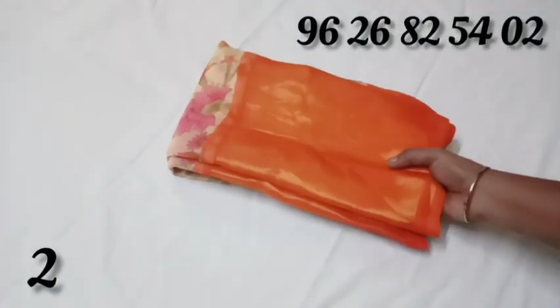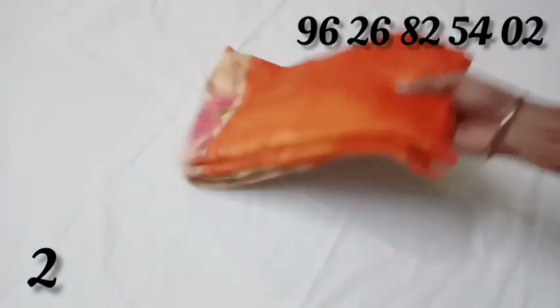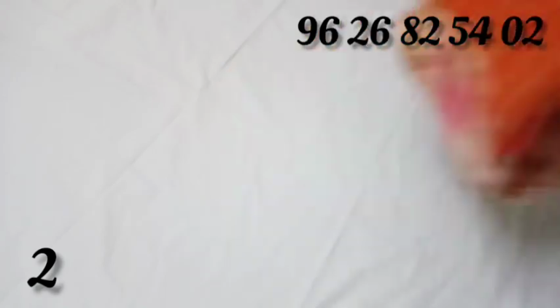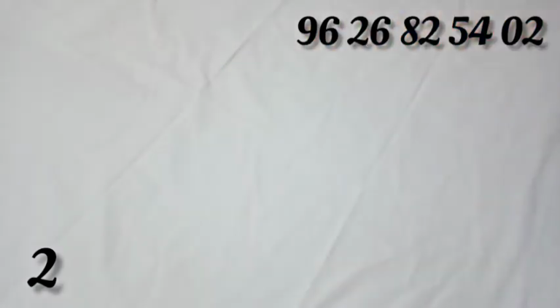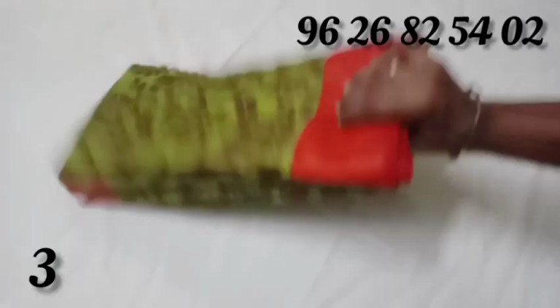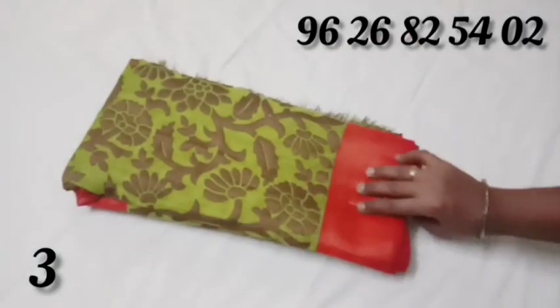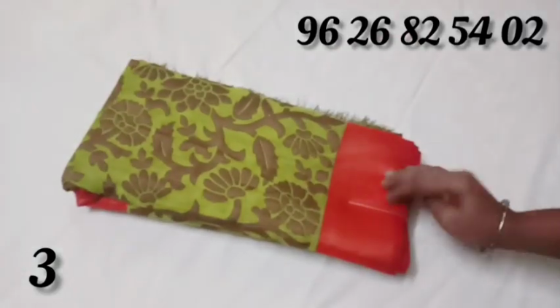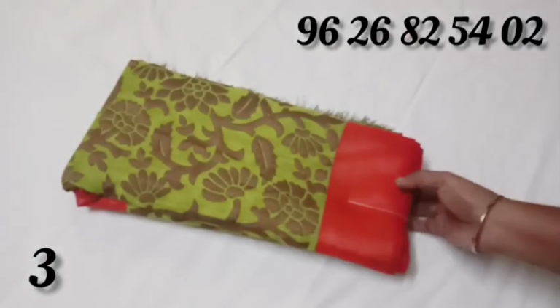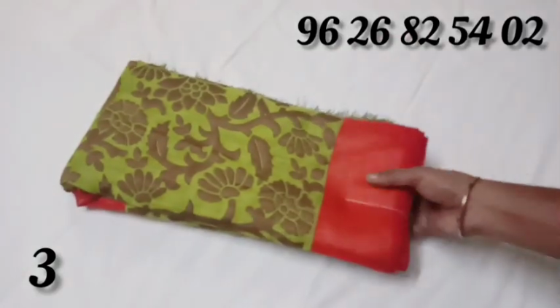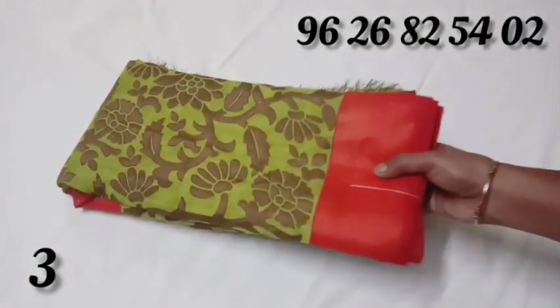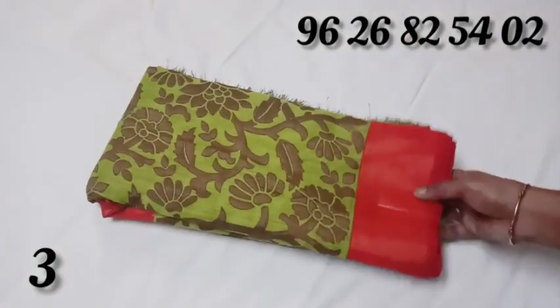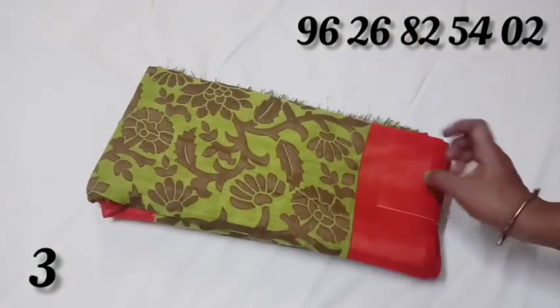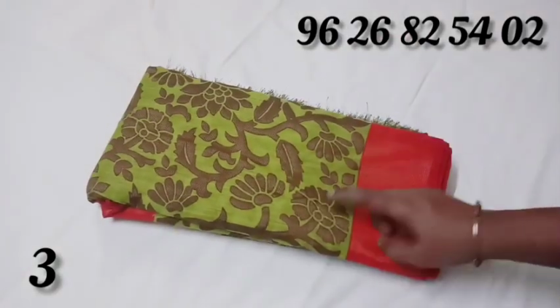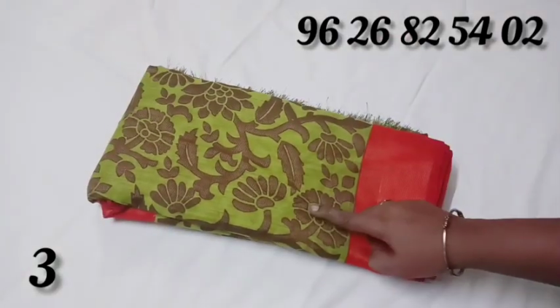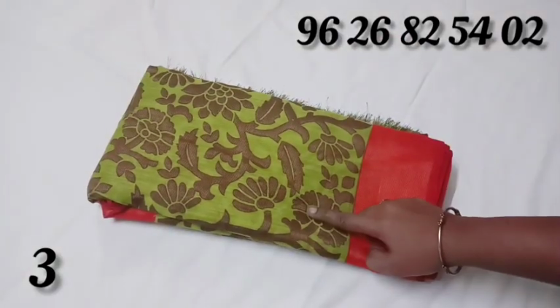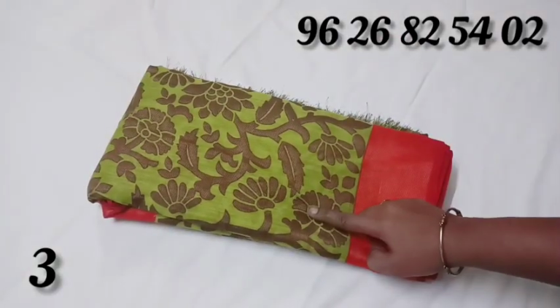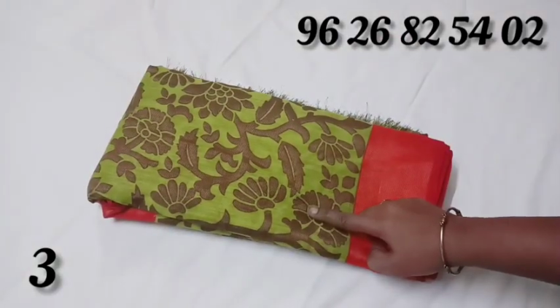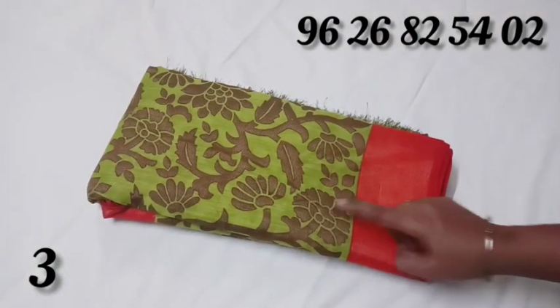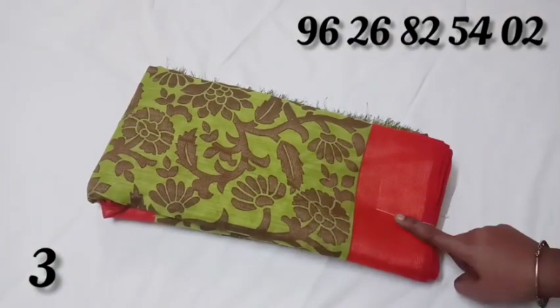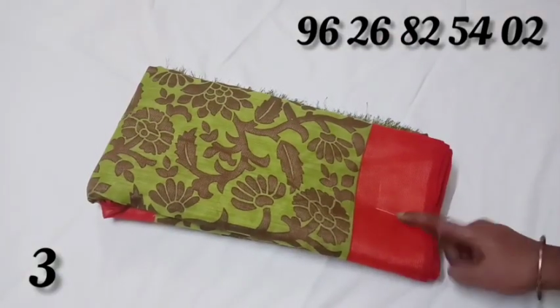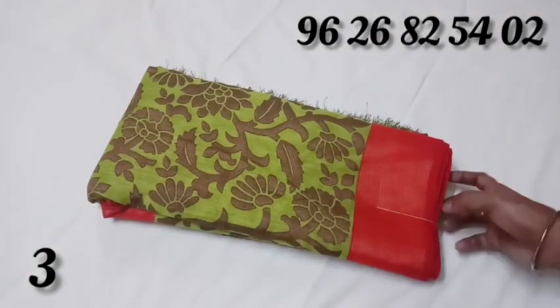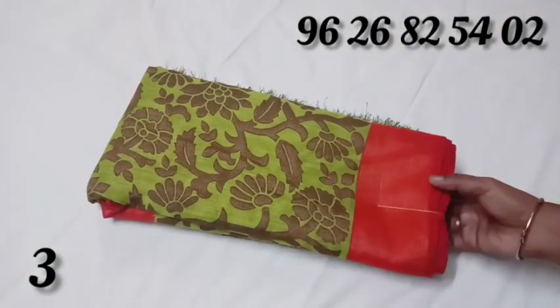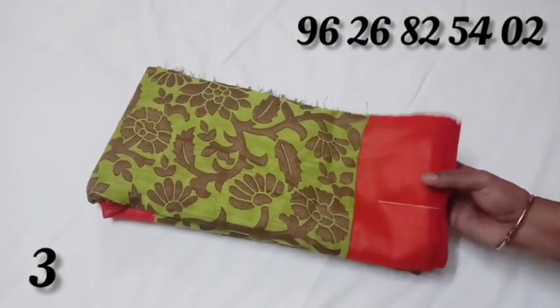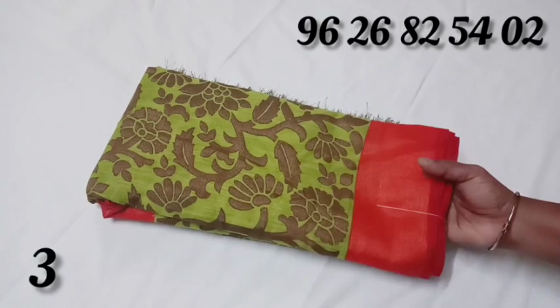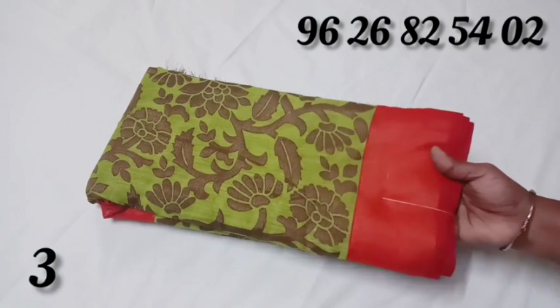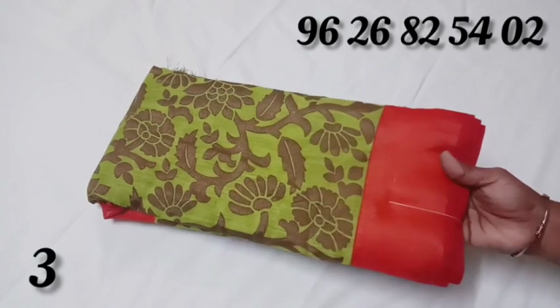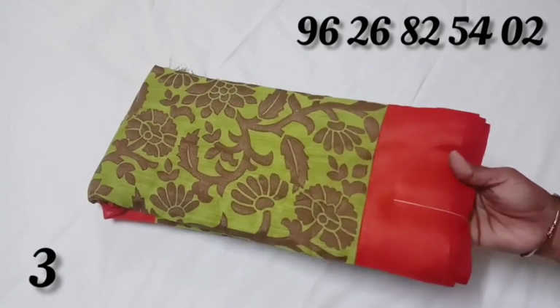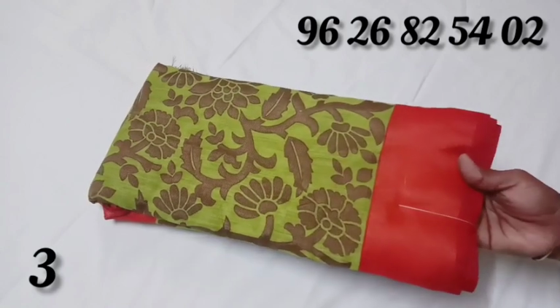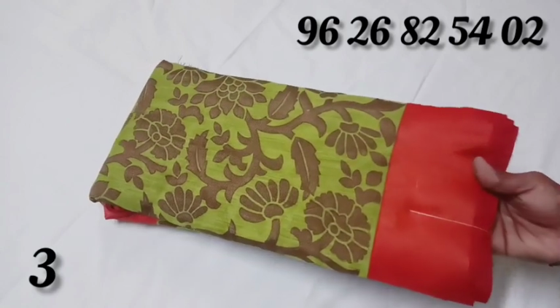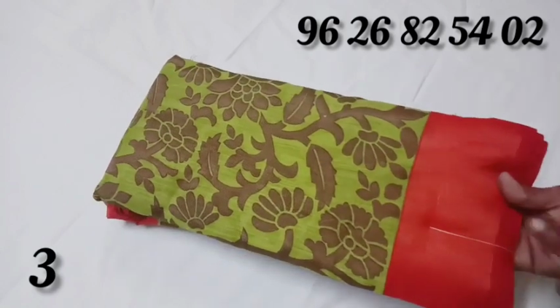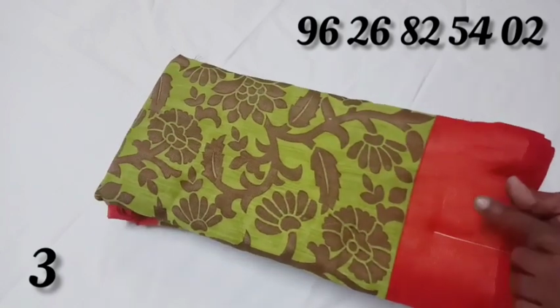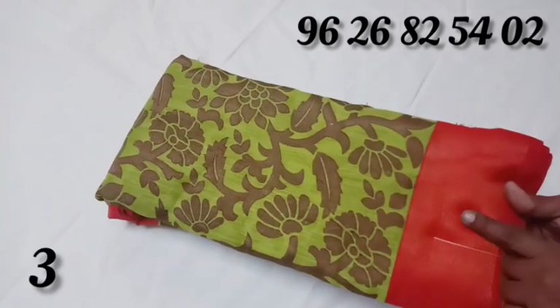The cotton rose color, green color, plain zari, and red color sarees are available.